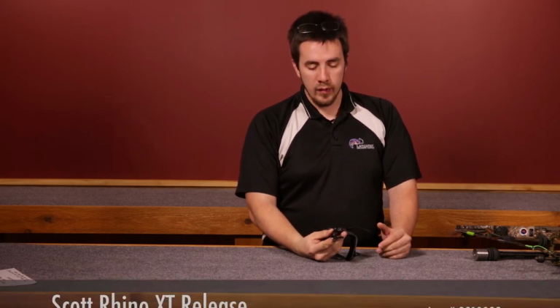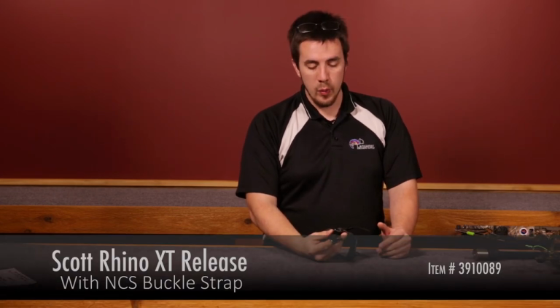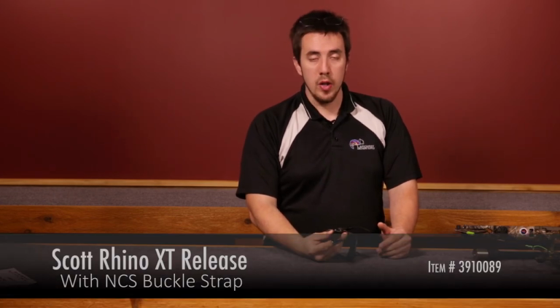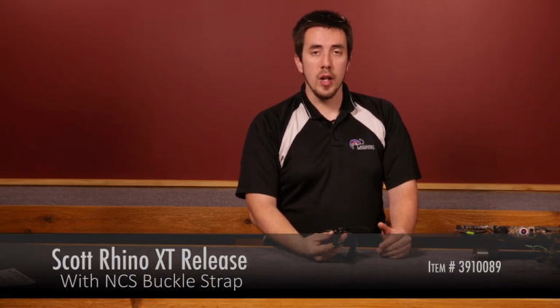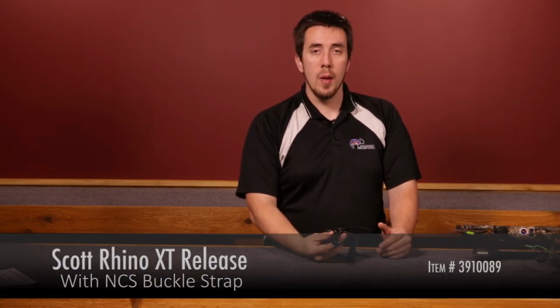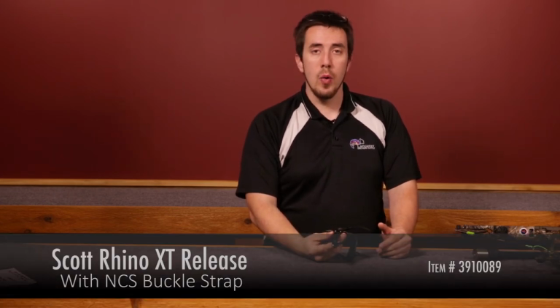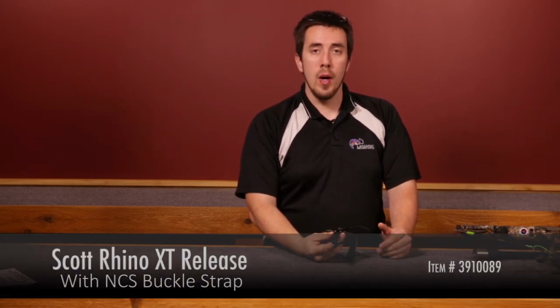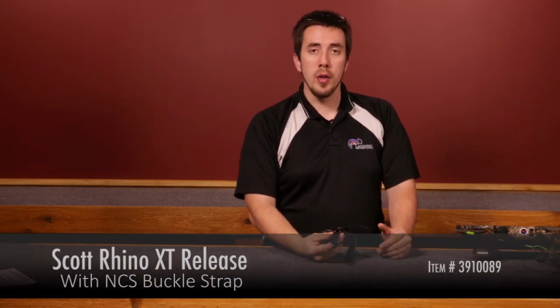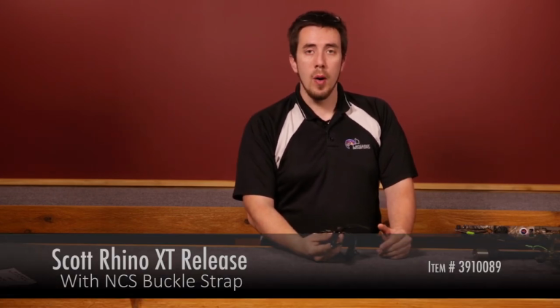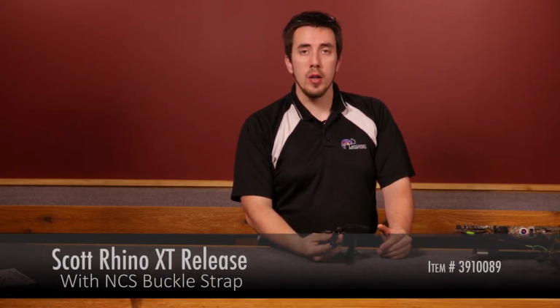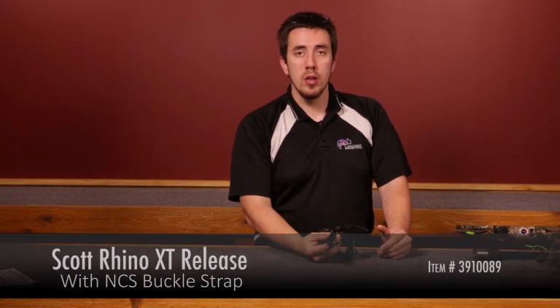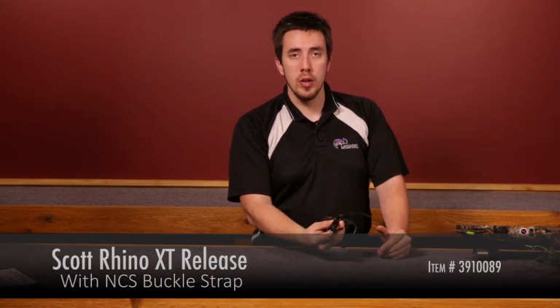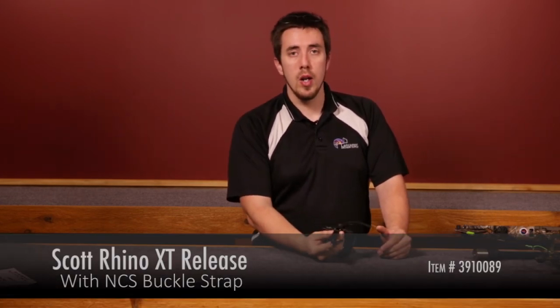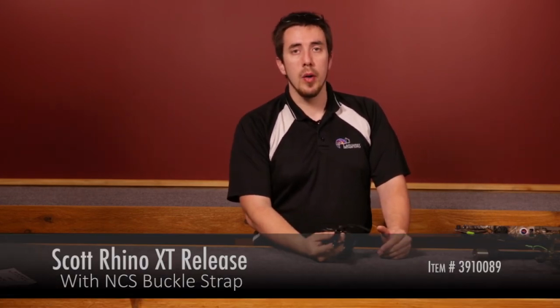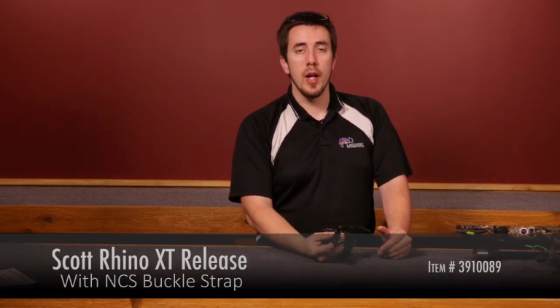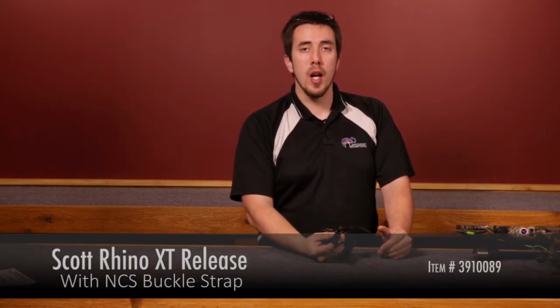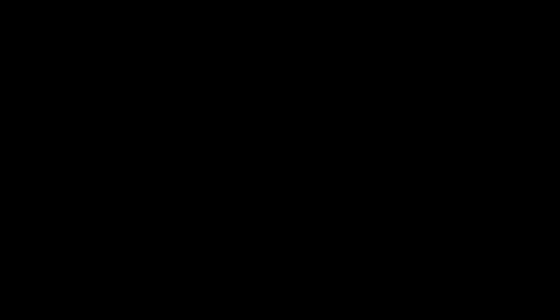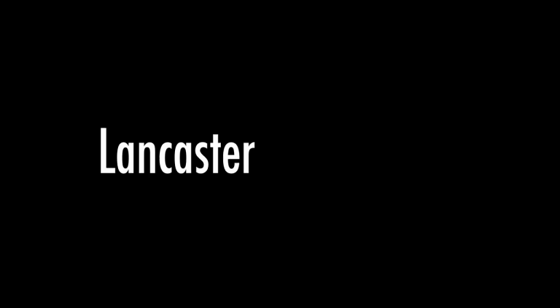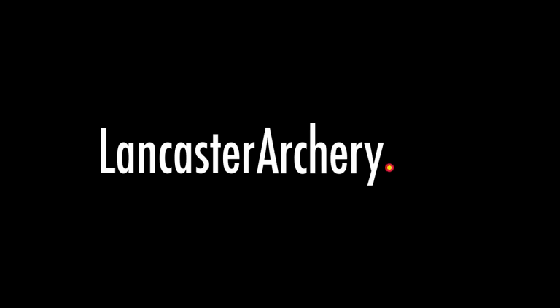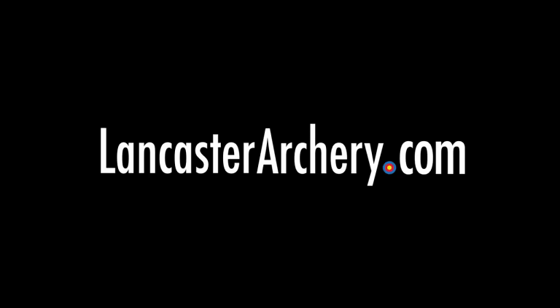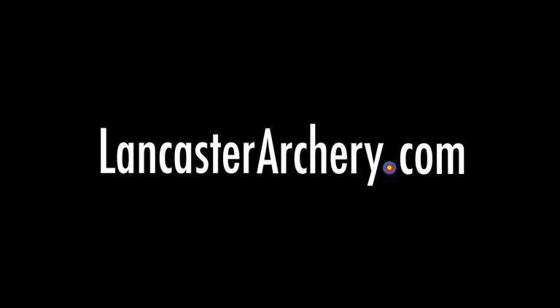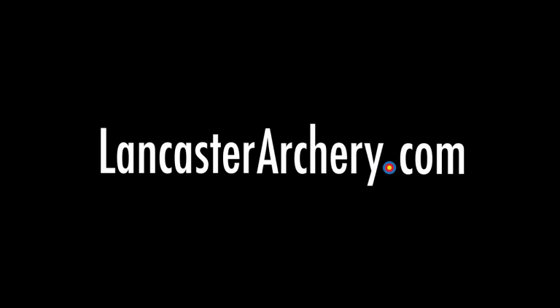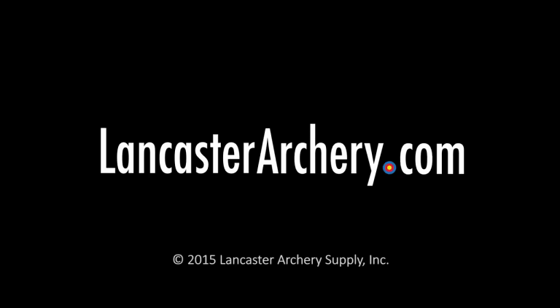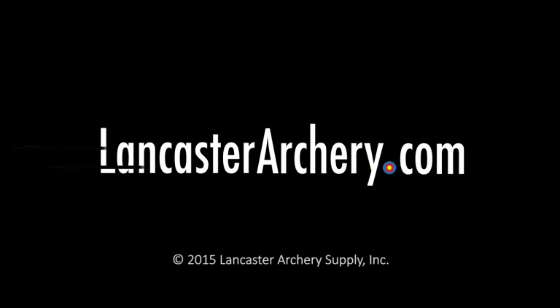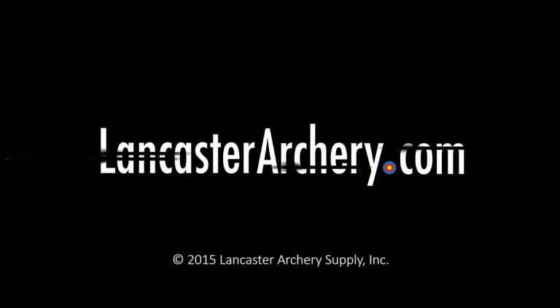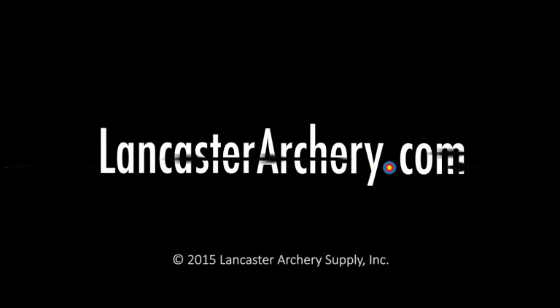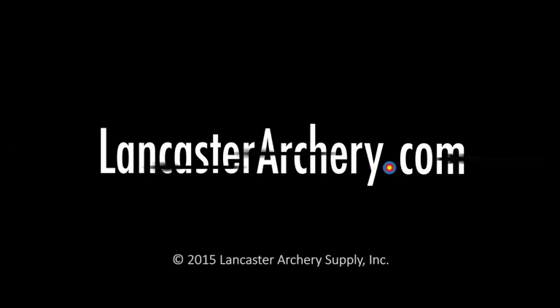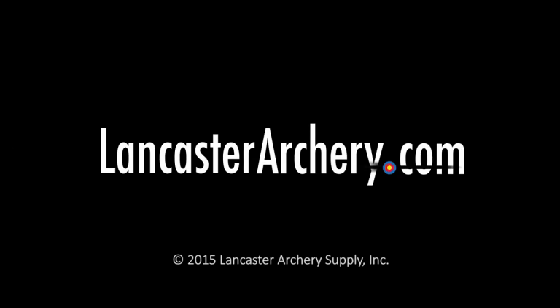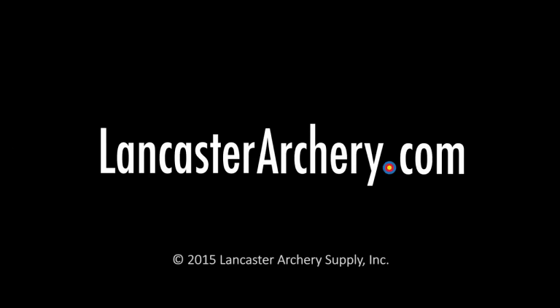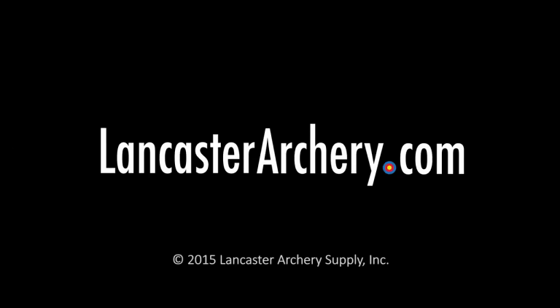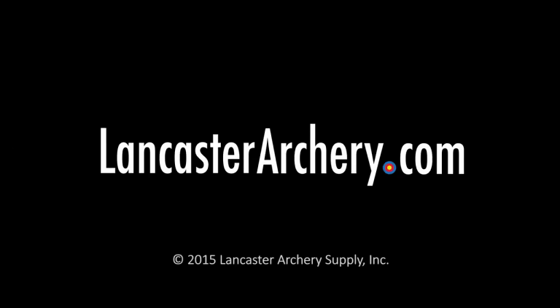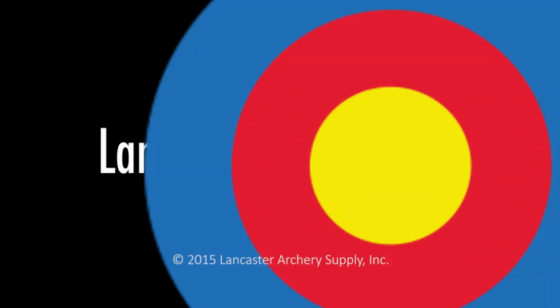If you want to check out more about this product, look it up on LancasterArchery.com. See you next time. Bye.